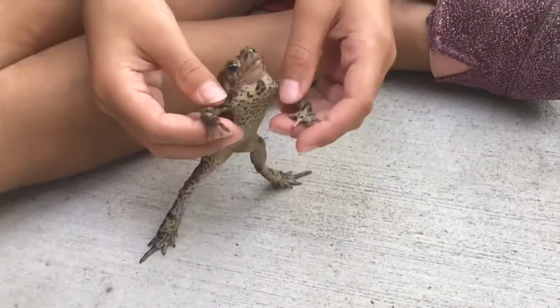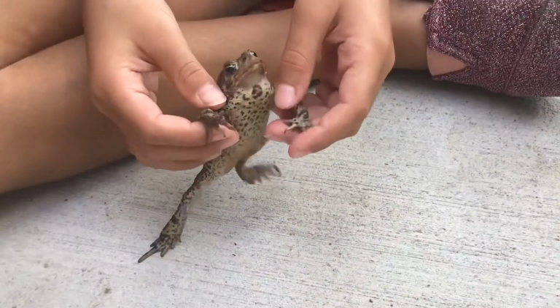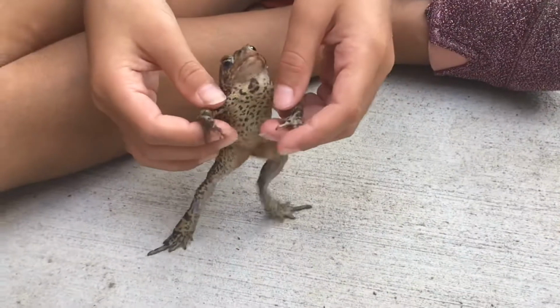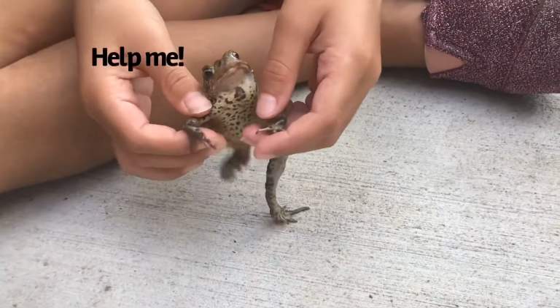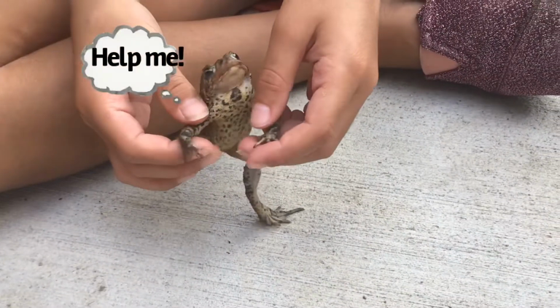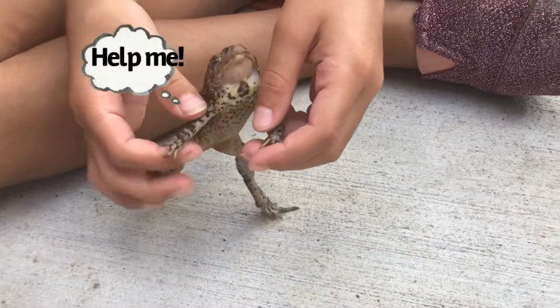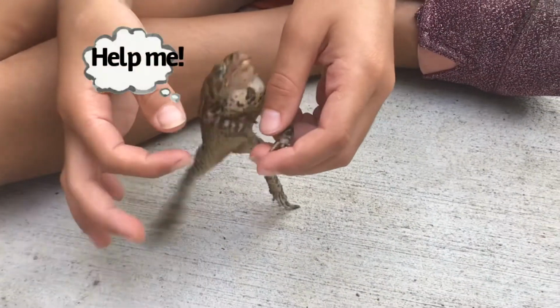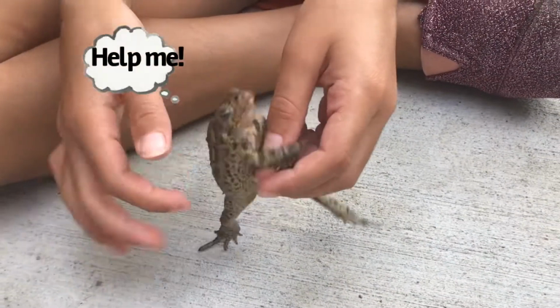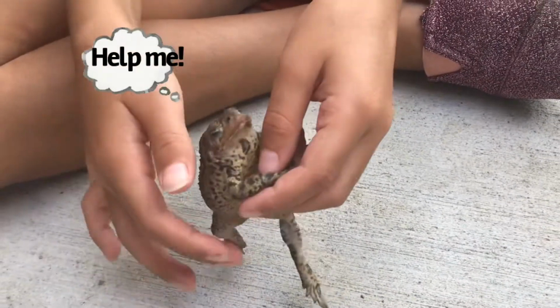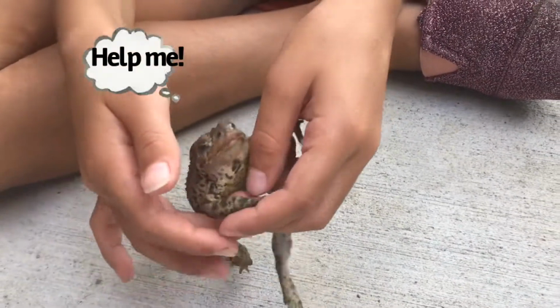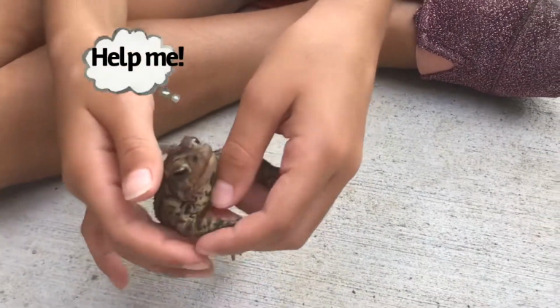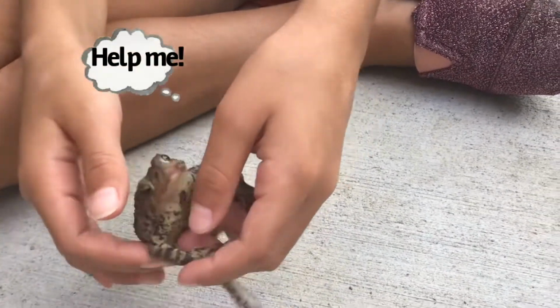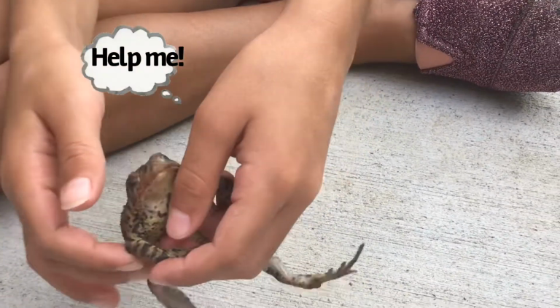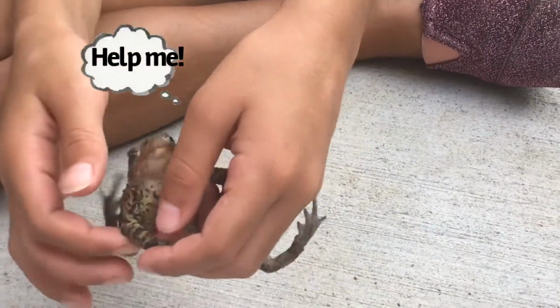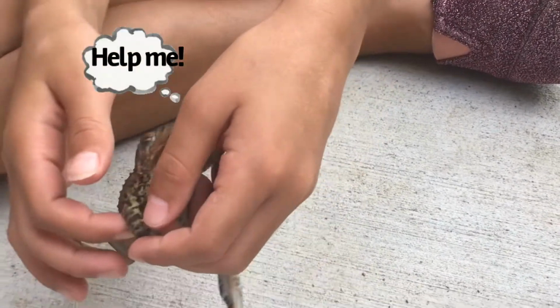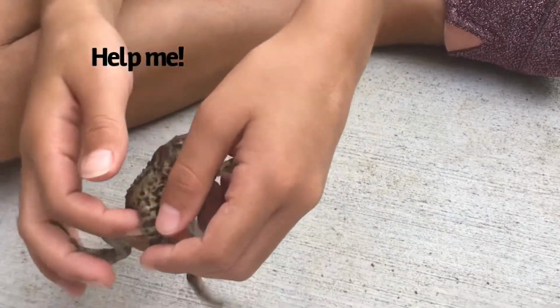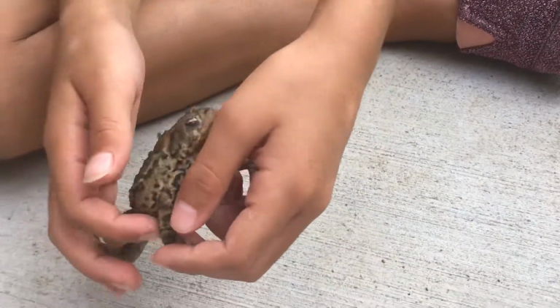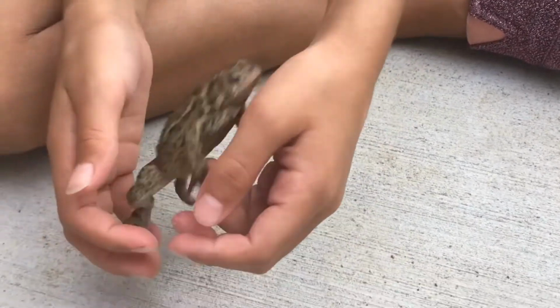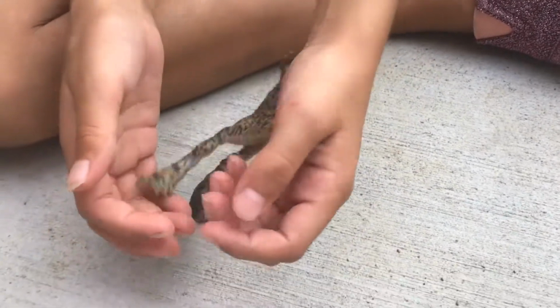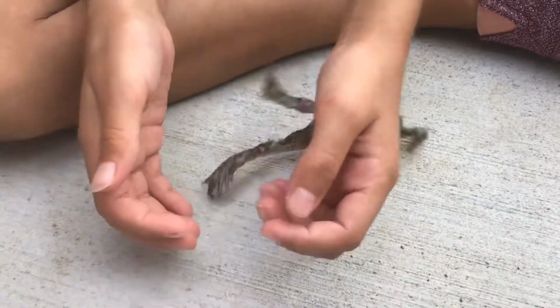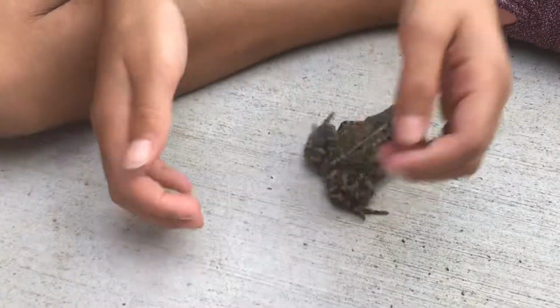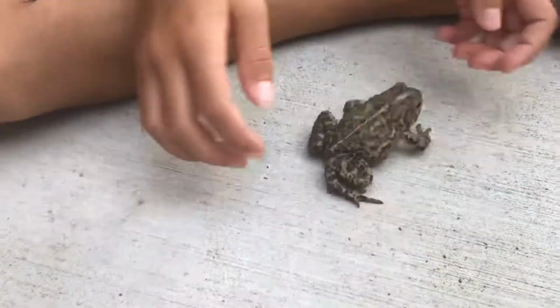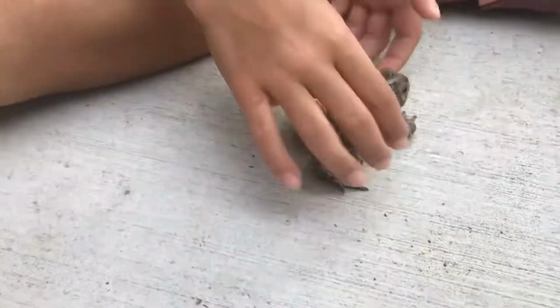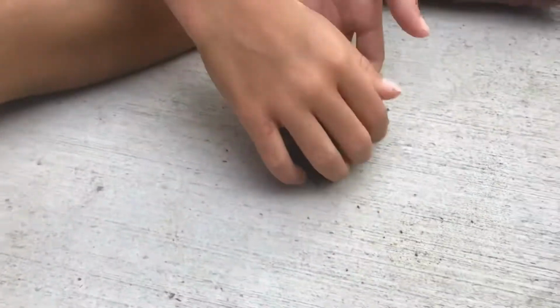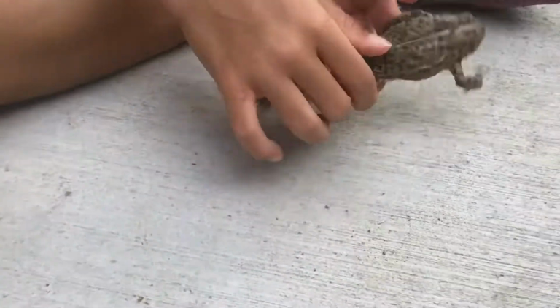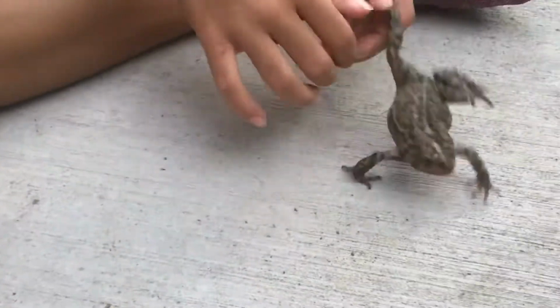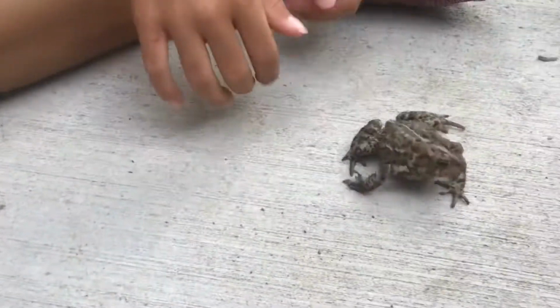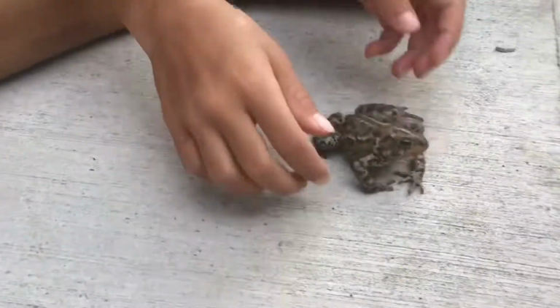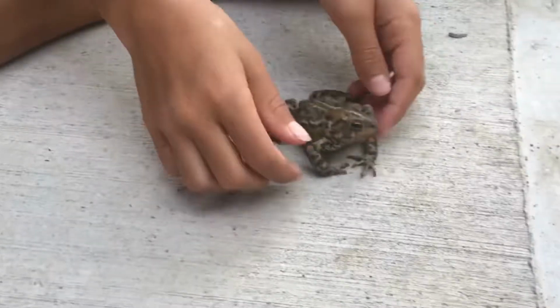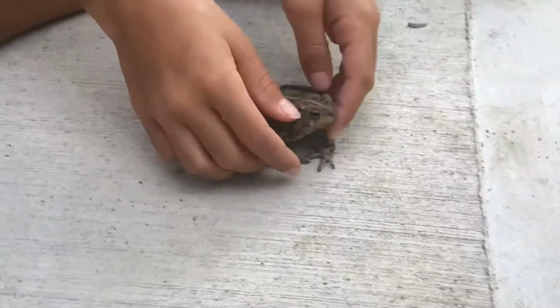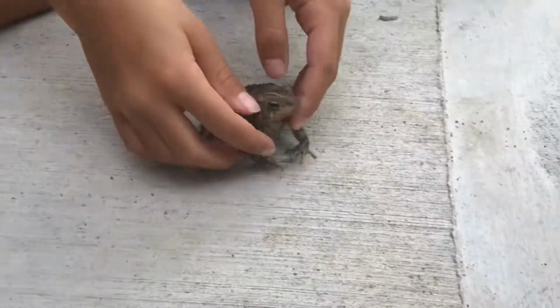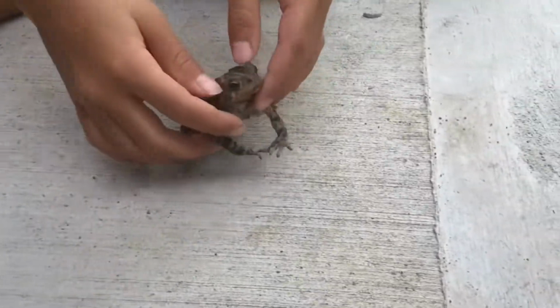If you have a toad, don't try this at home because toads don't like walking on two legs like humans — they'd rather hop.